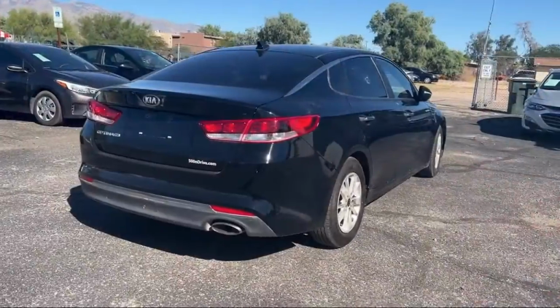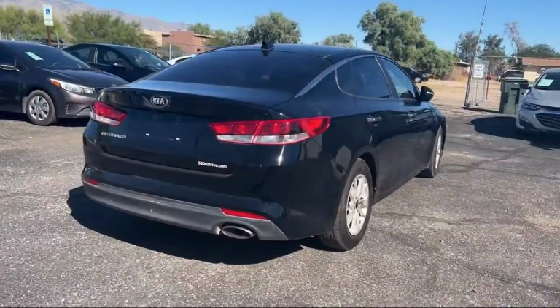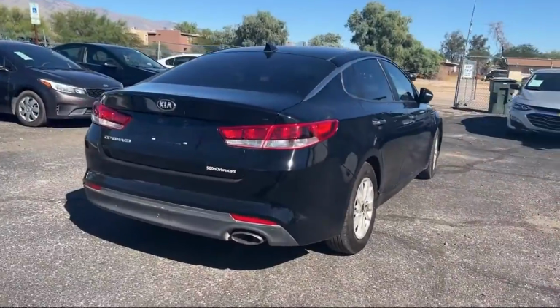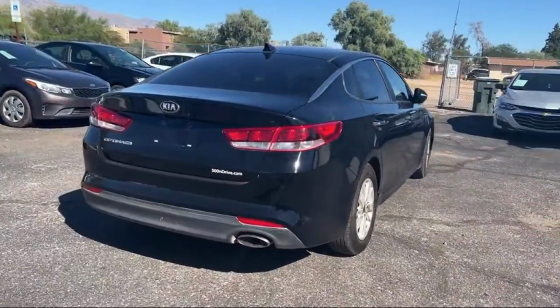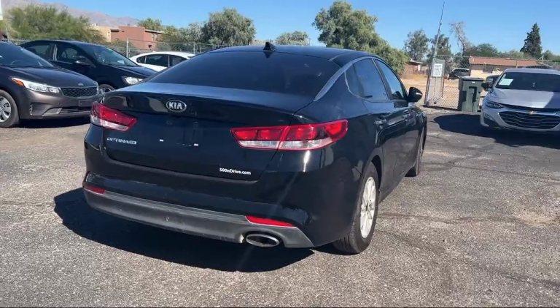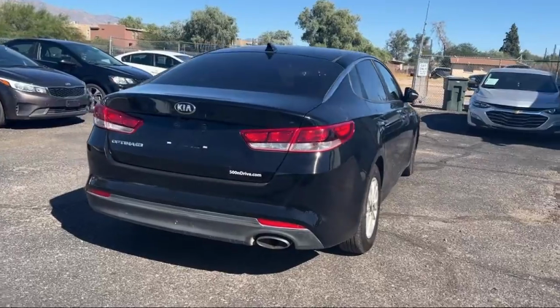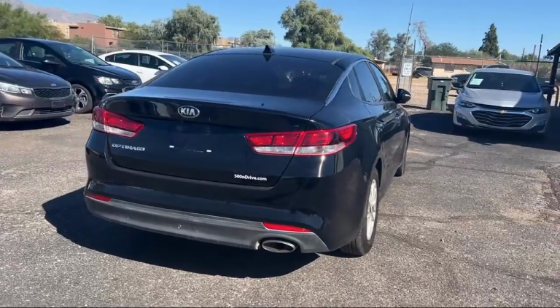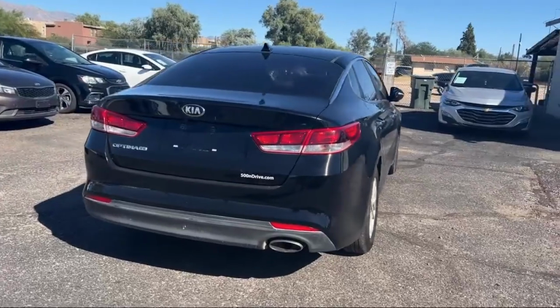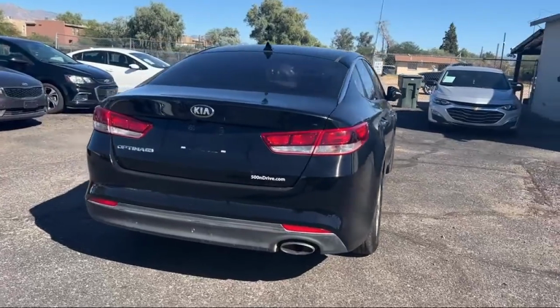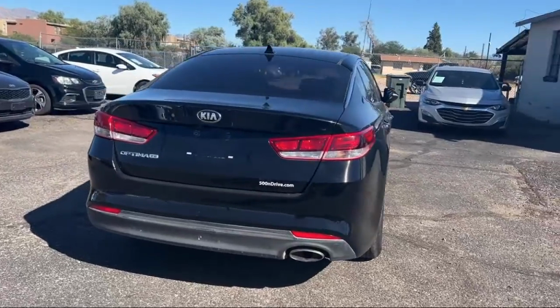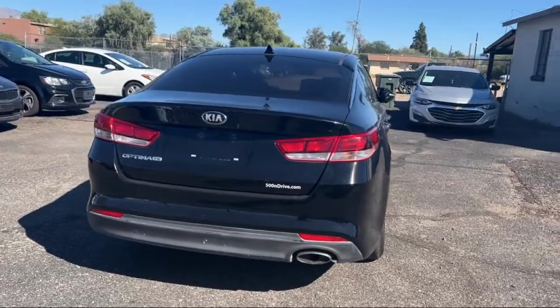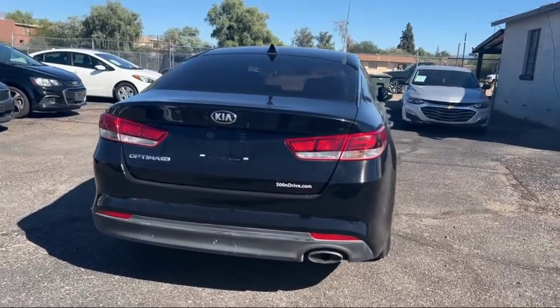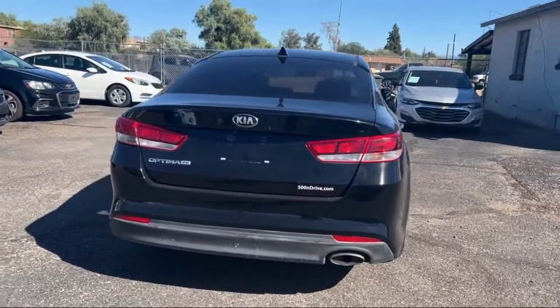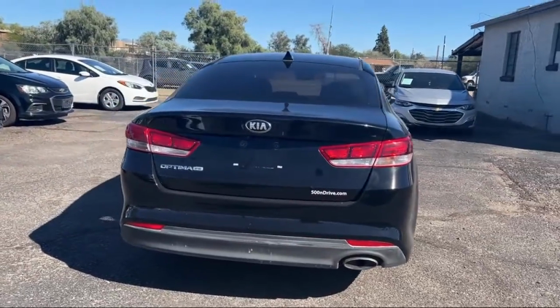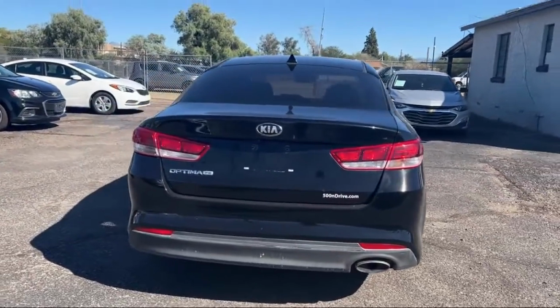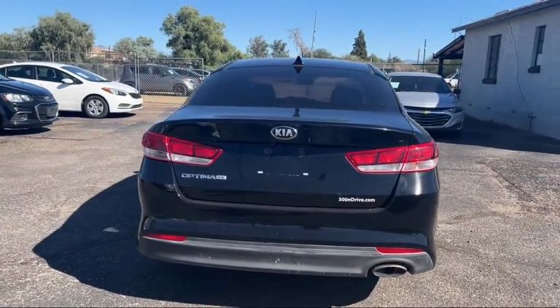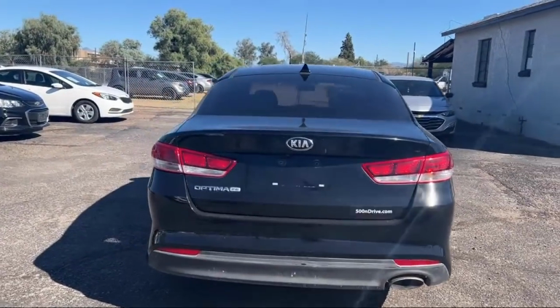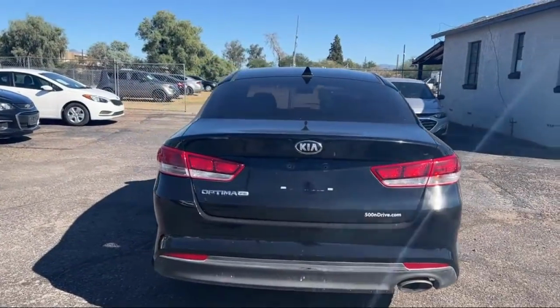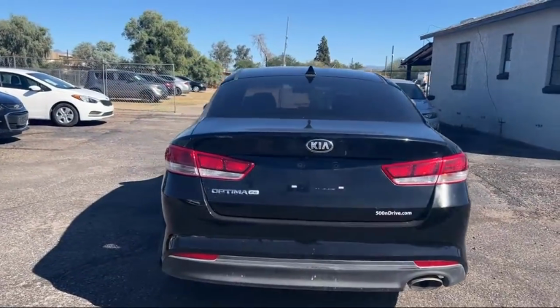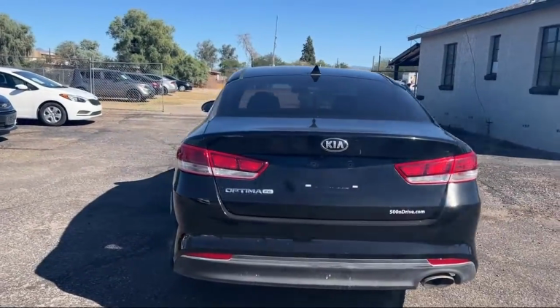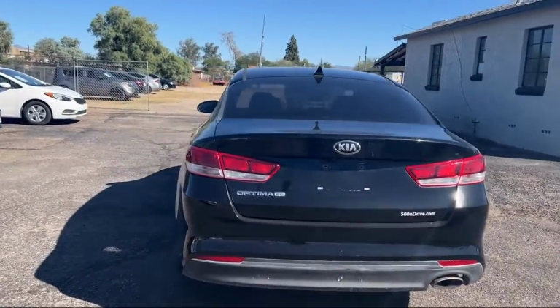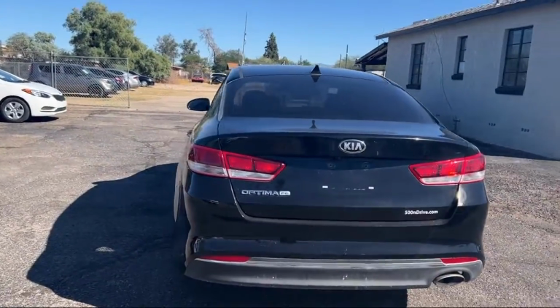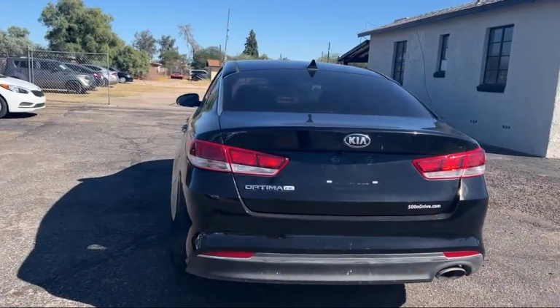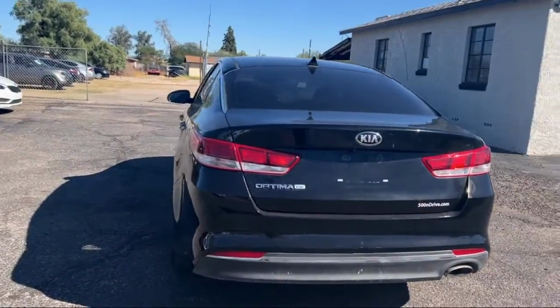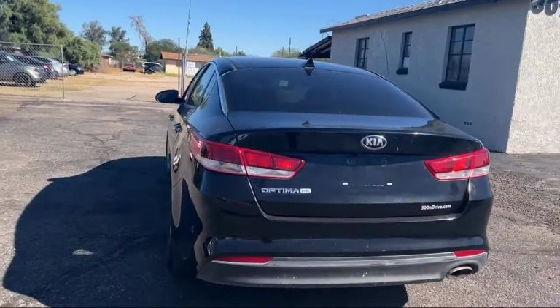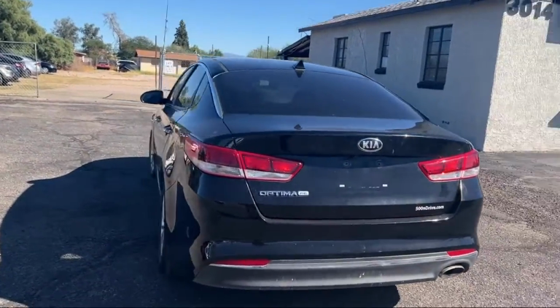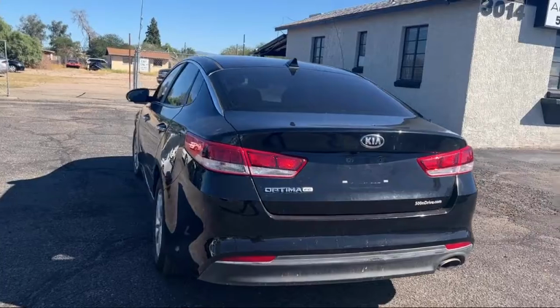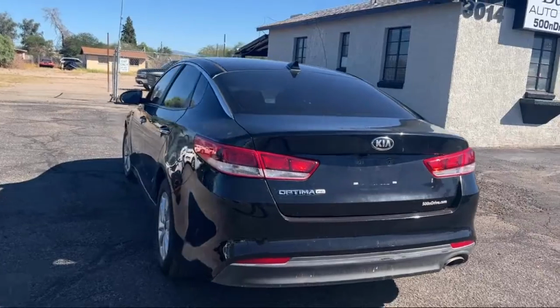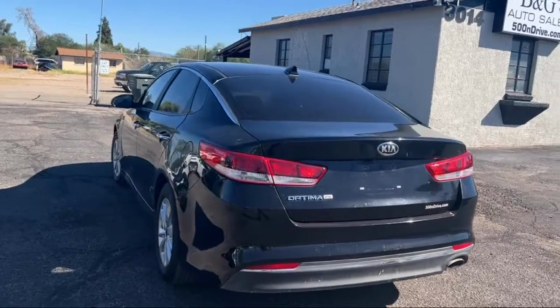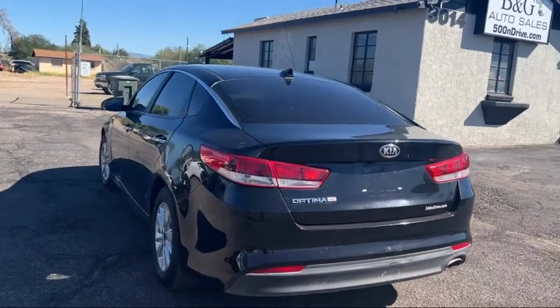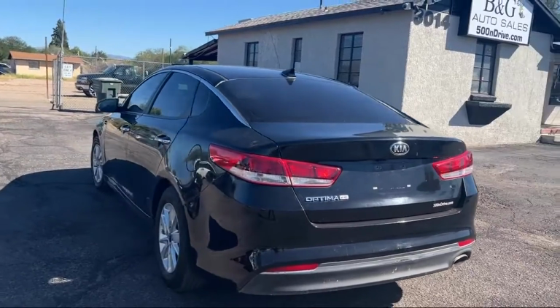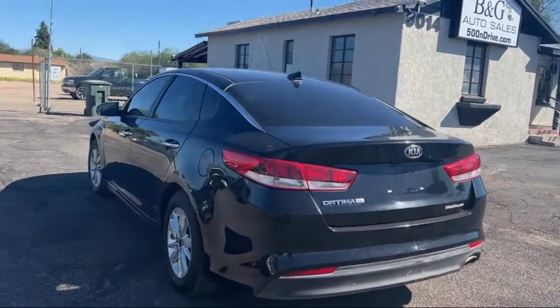It also features Bluetooth auxiliary audio input, in-dash CD MP3 playback, telescopic and tilt steering wheel, braking assist, and much more.